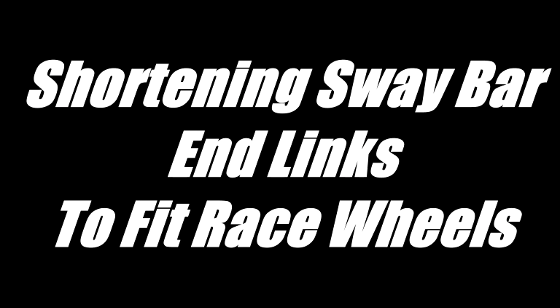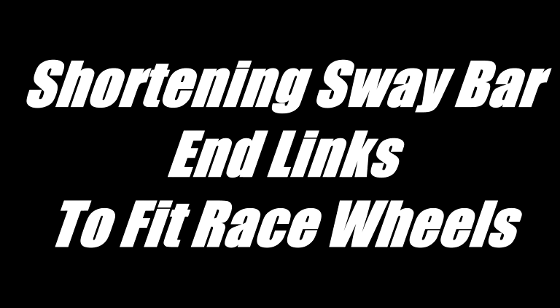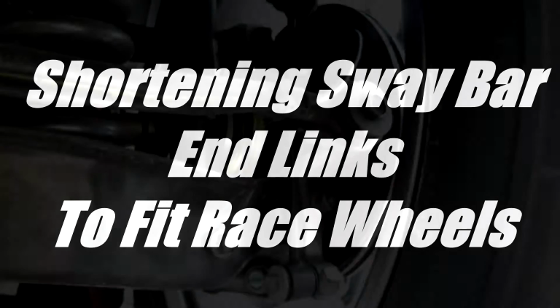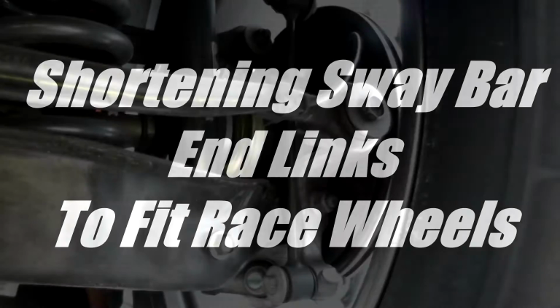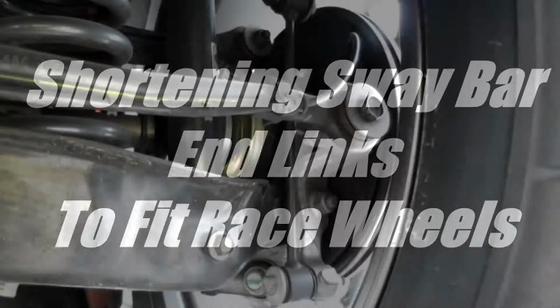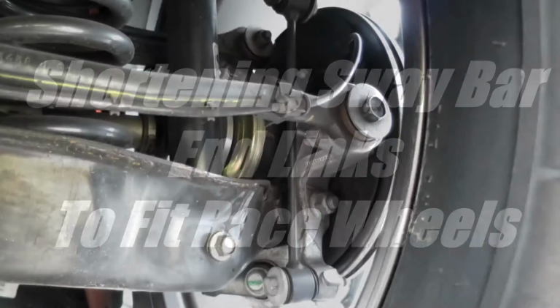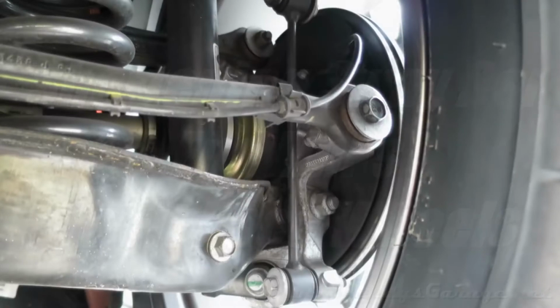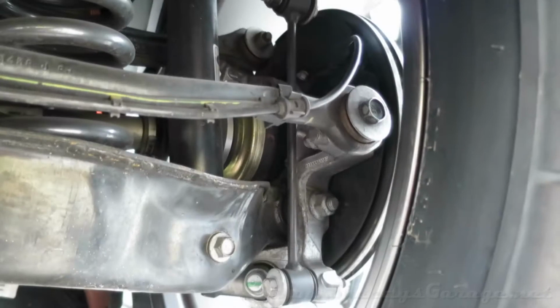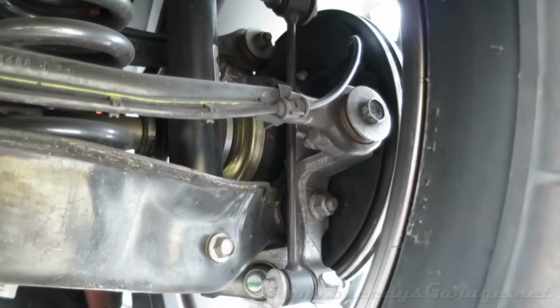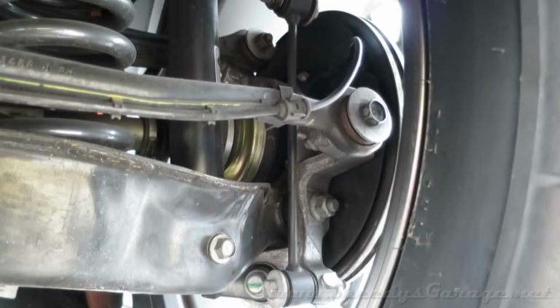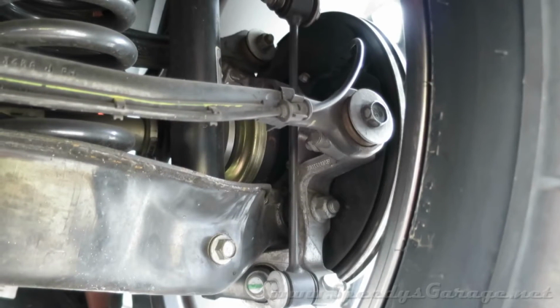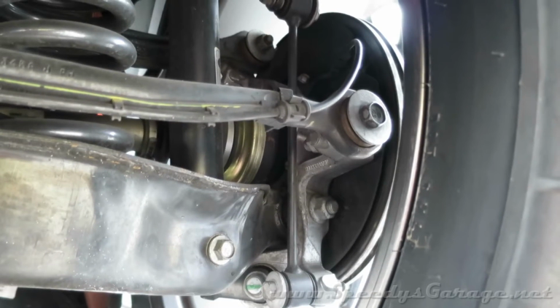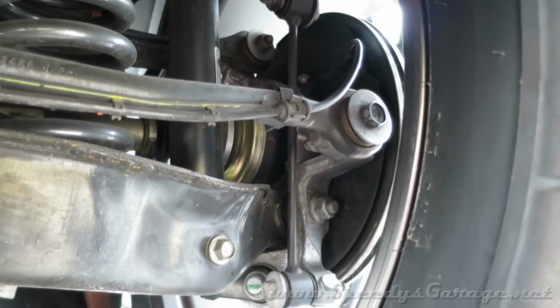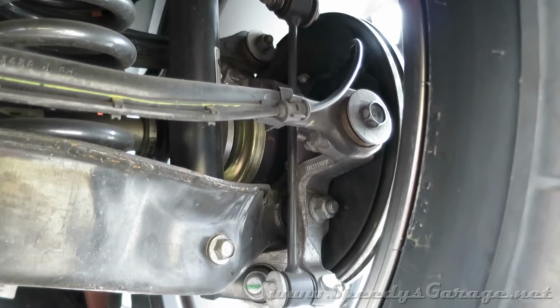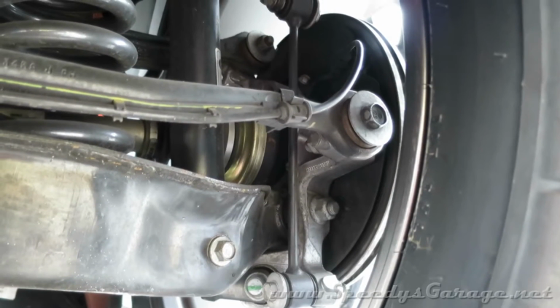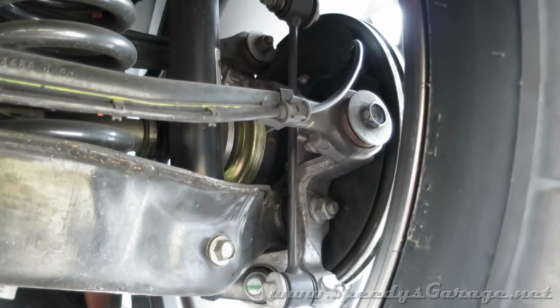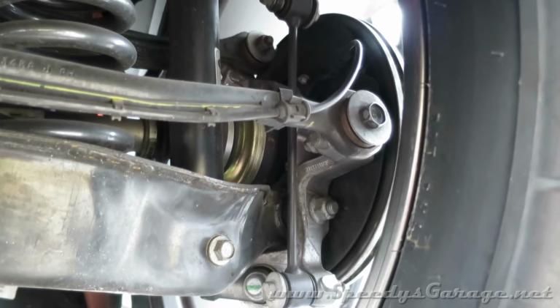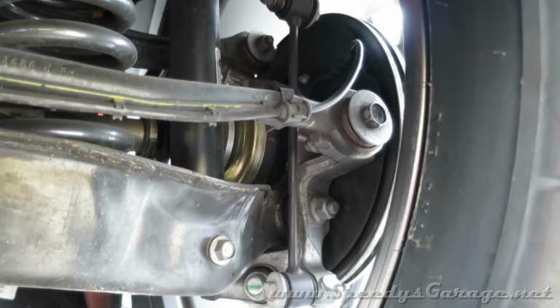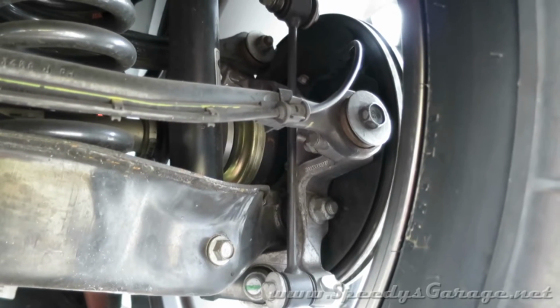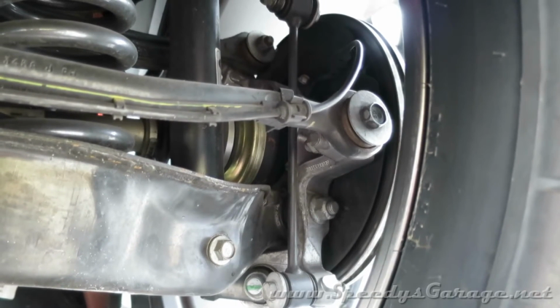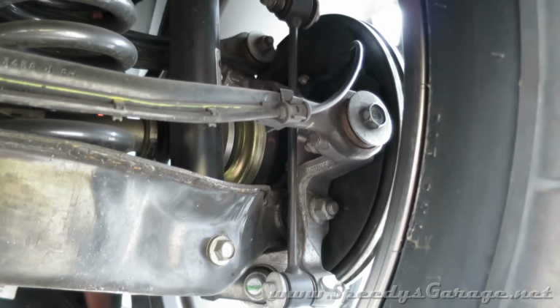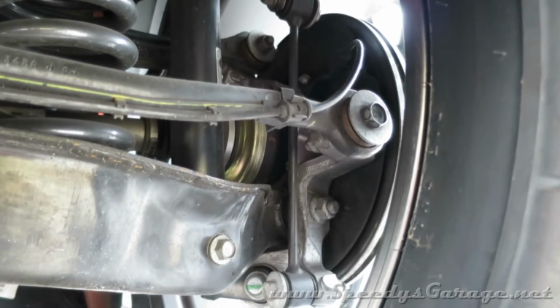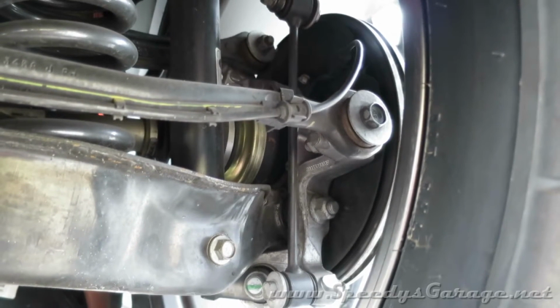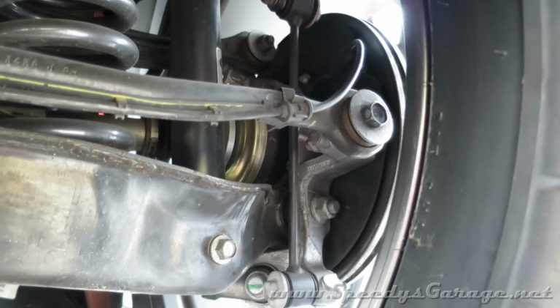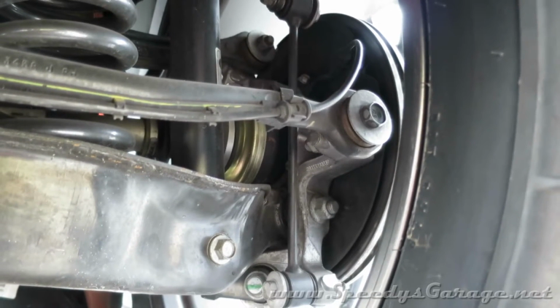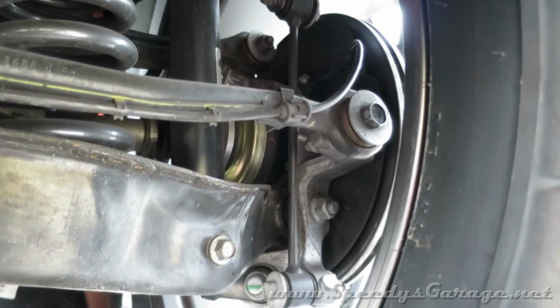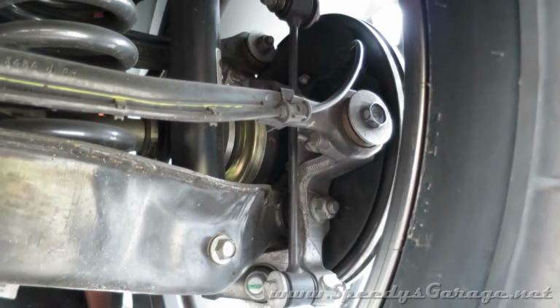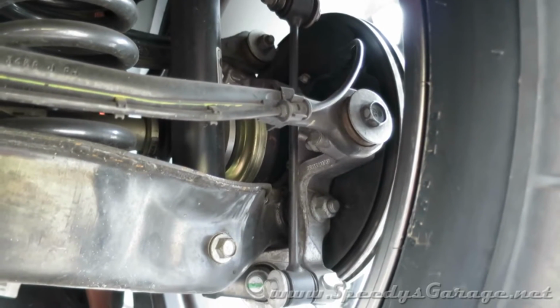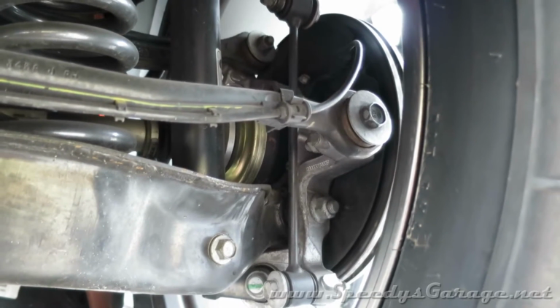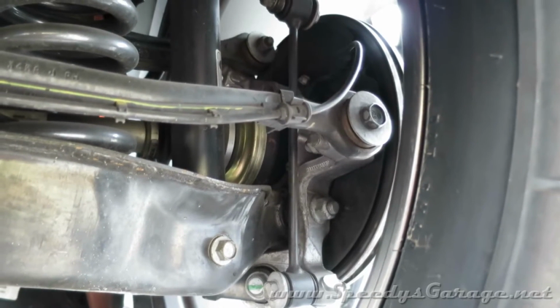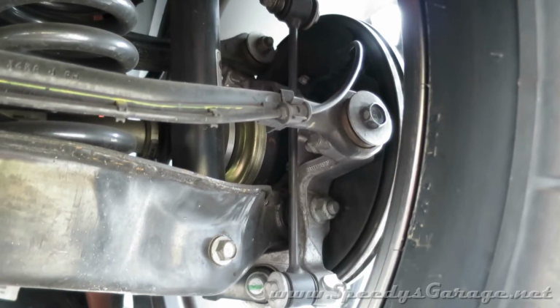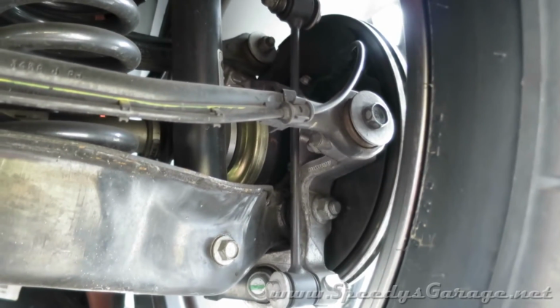Today at Speedy's Garage, we're going to be shortening the sway bar end links on Project Orange Crush.